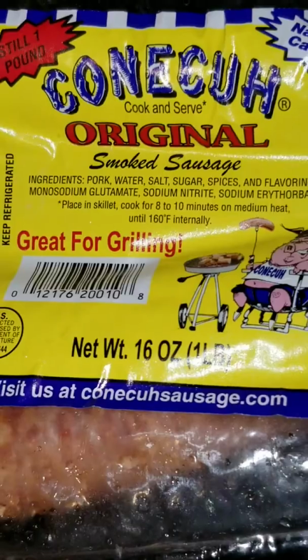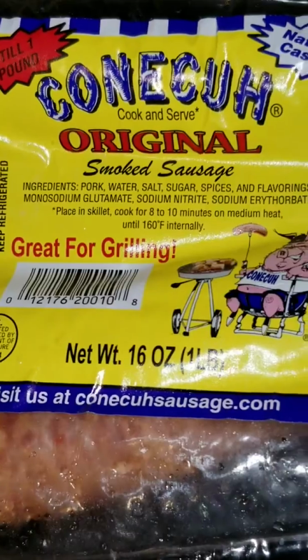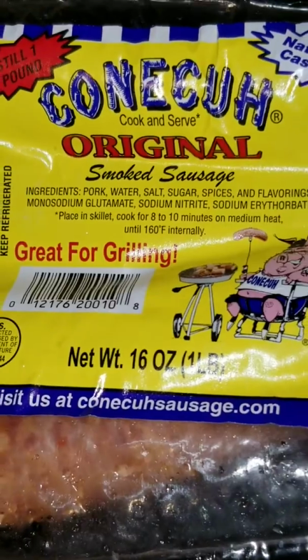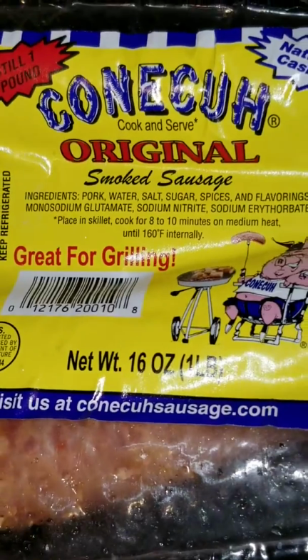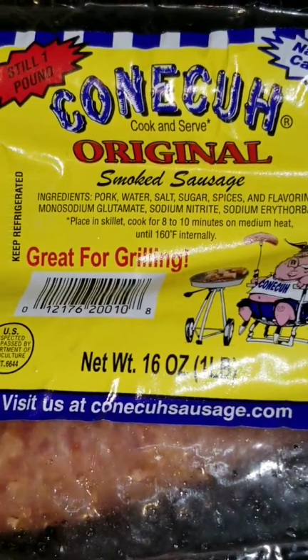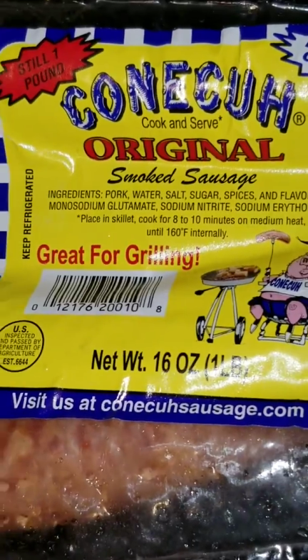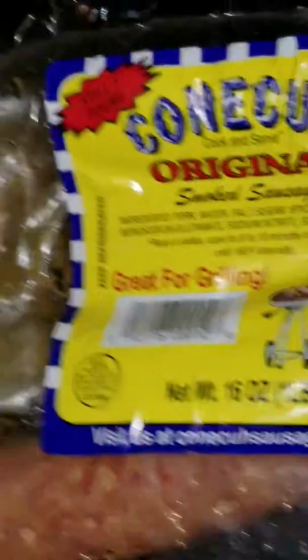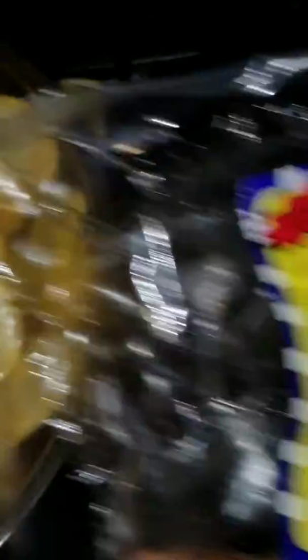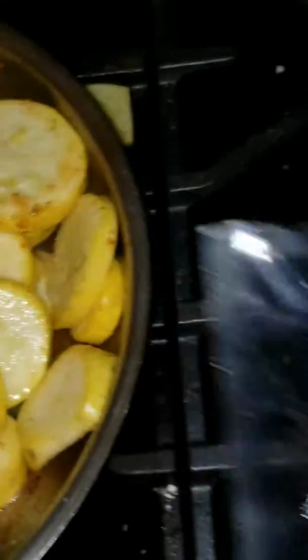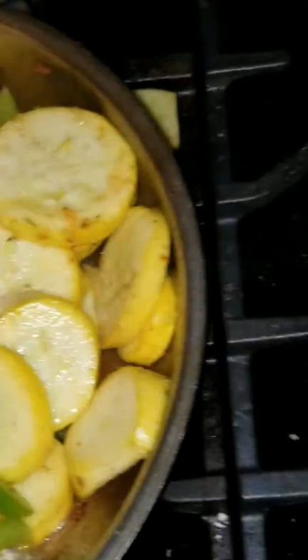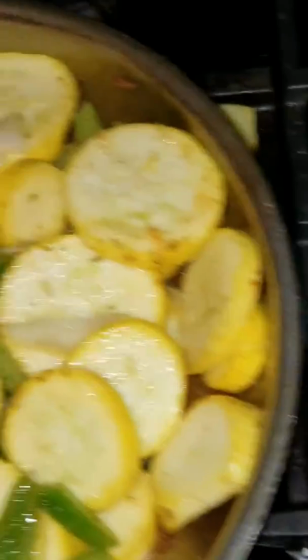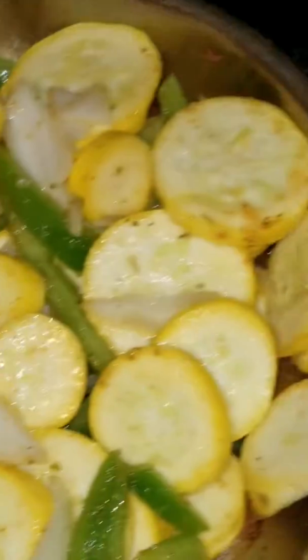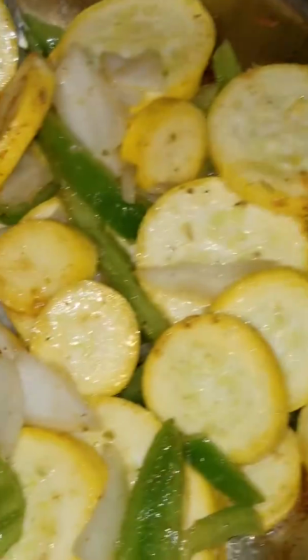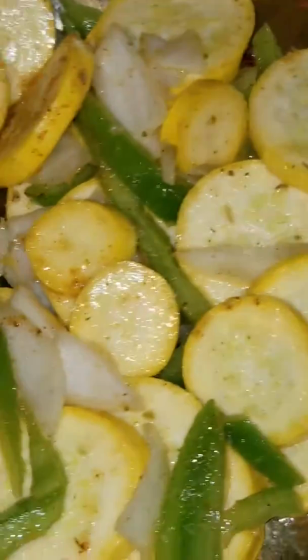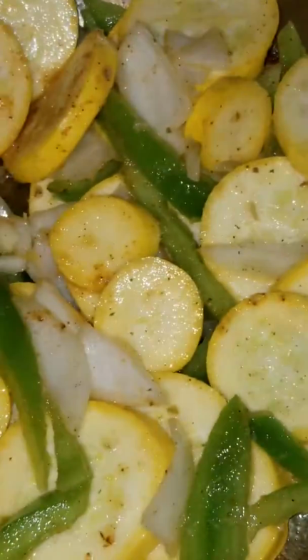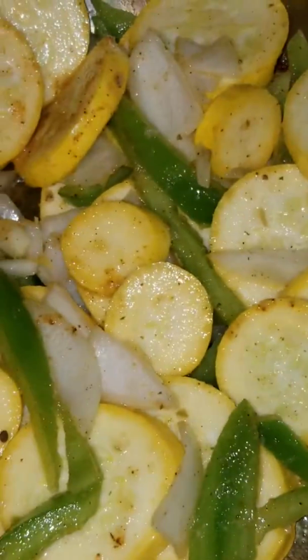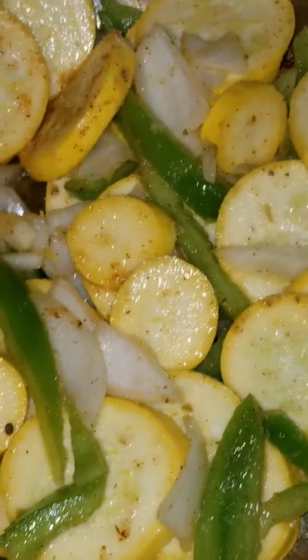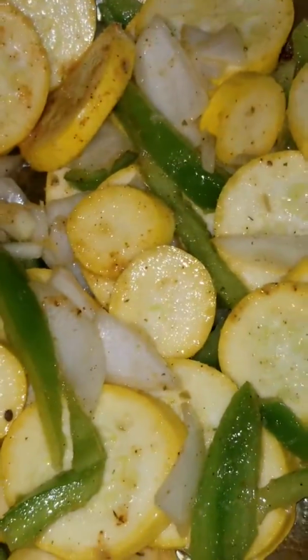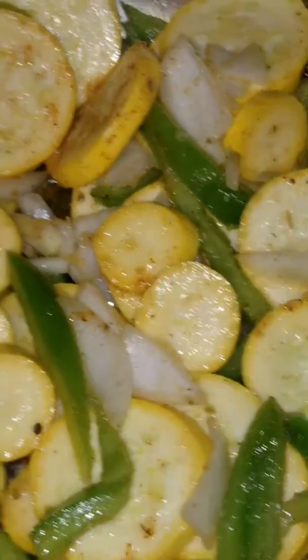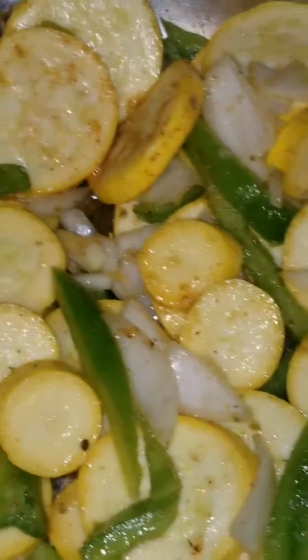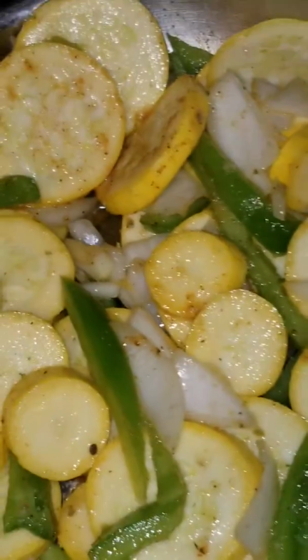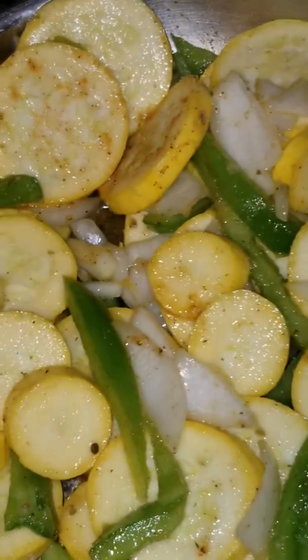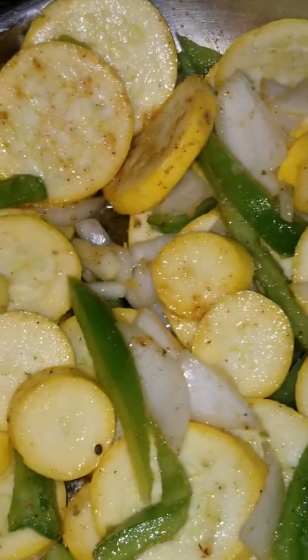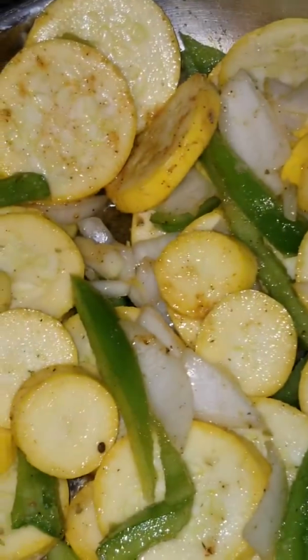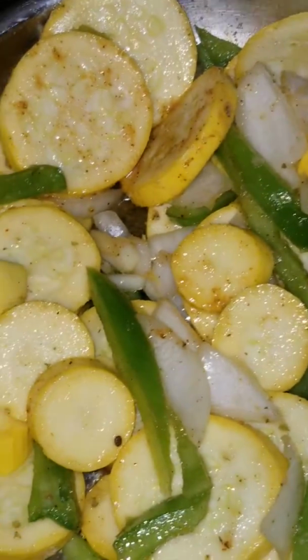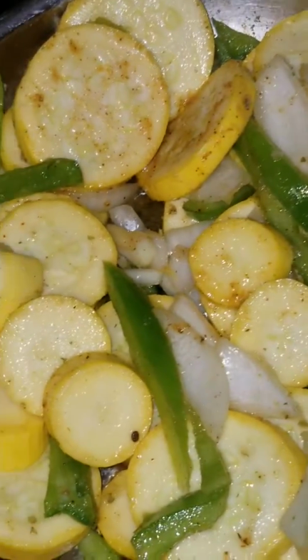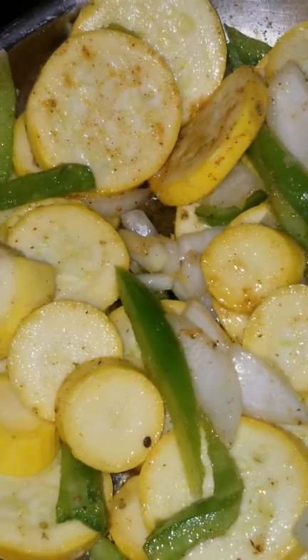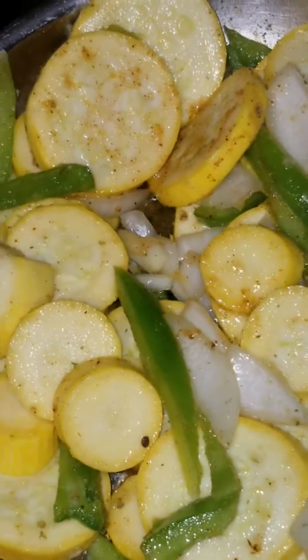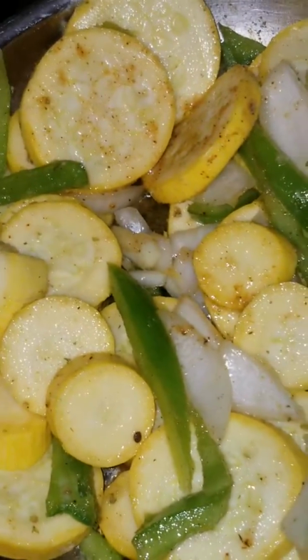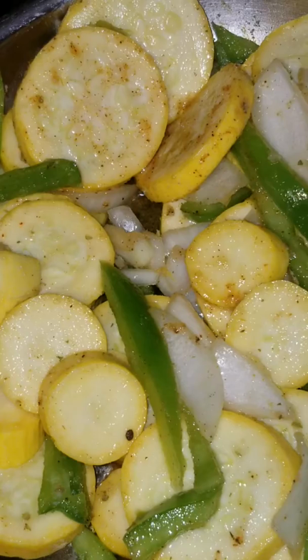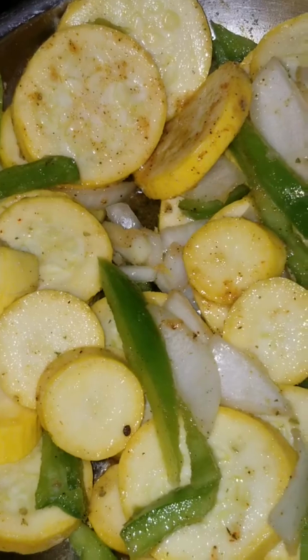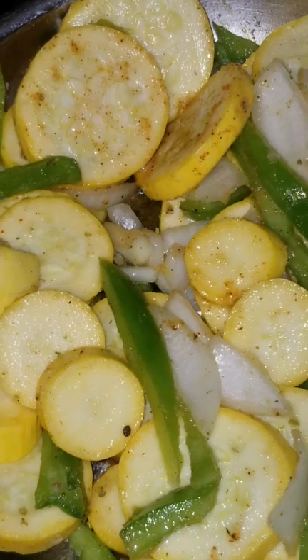All right, y'all. I got to finish stir frying. Have a good day. Bye-bye.